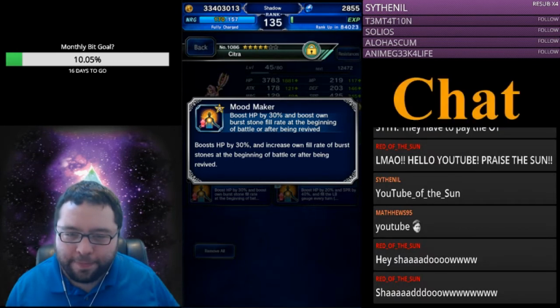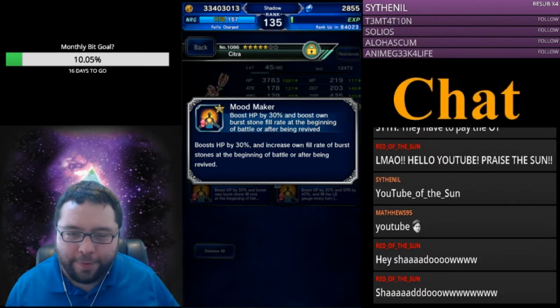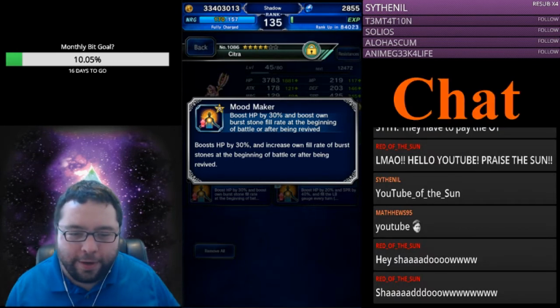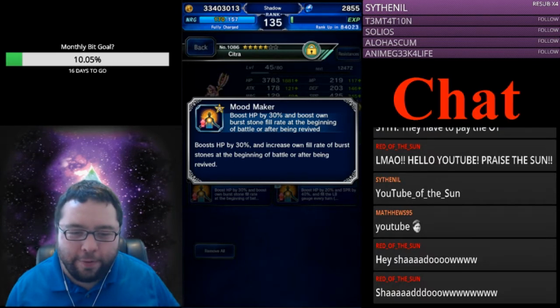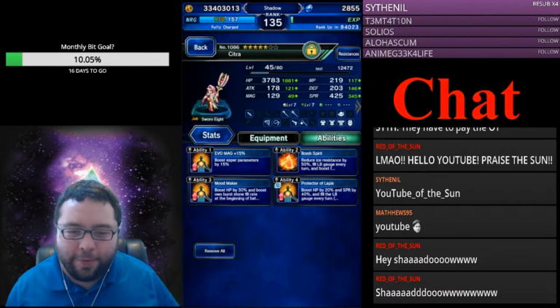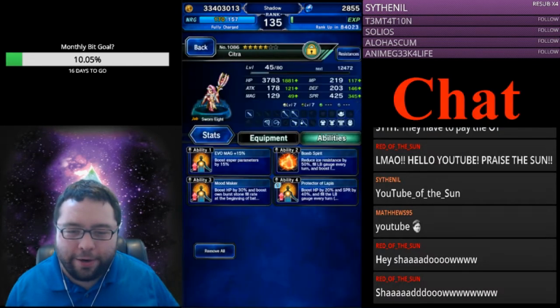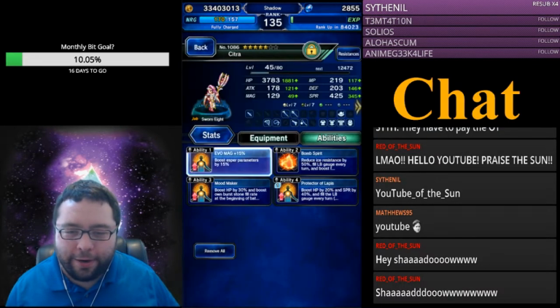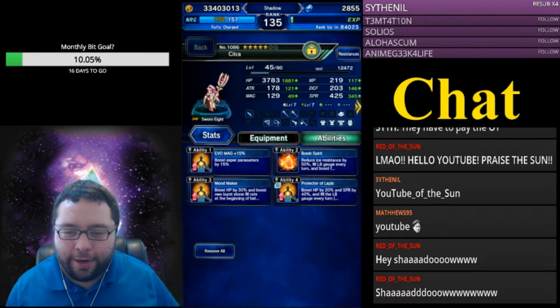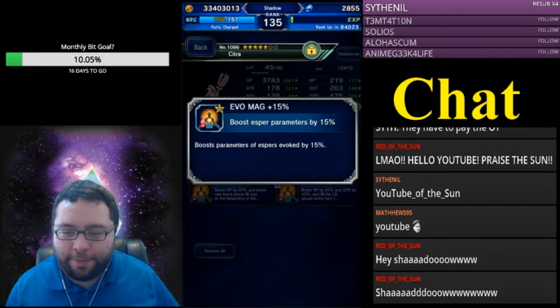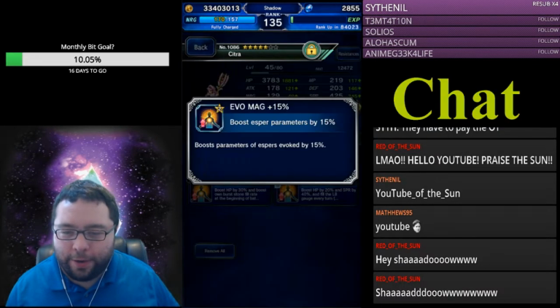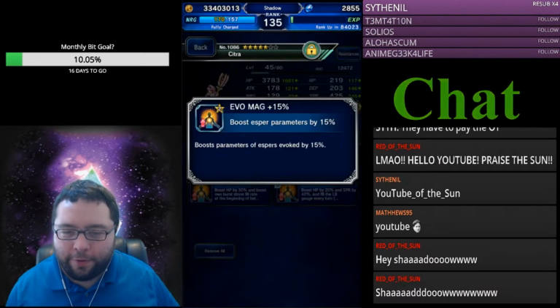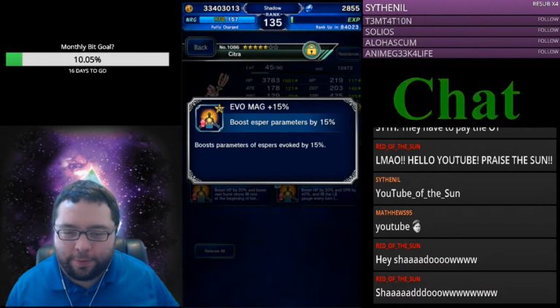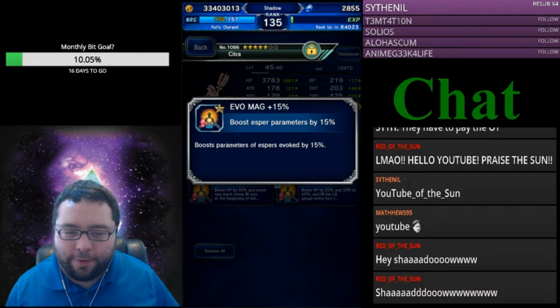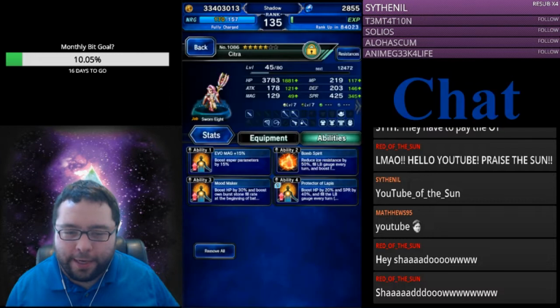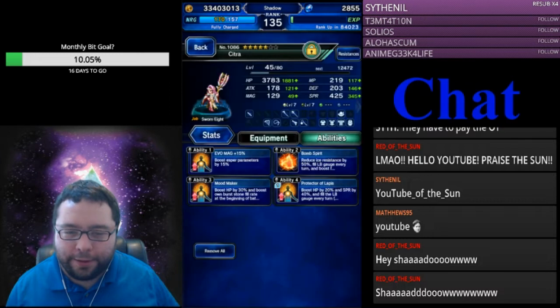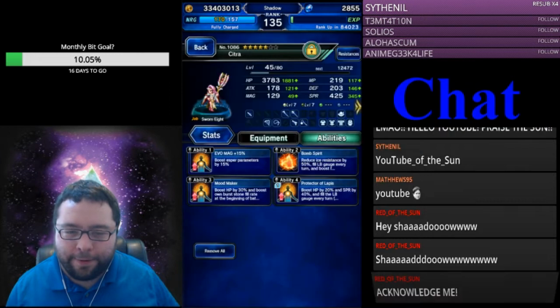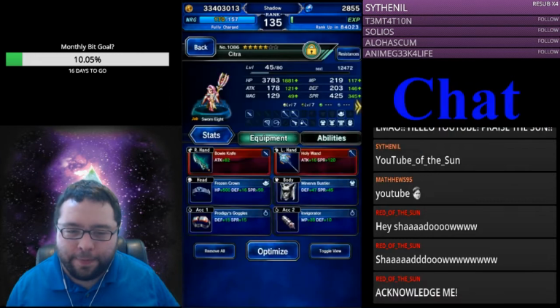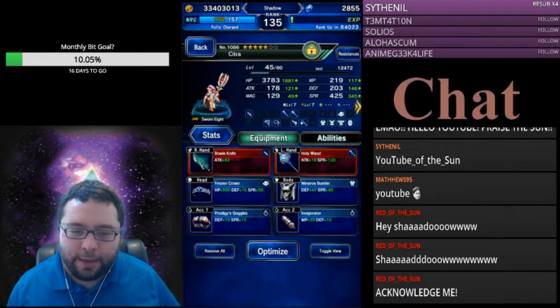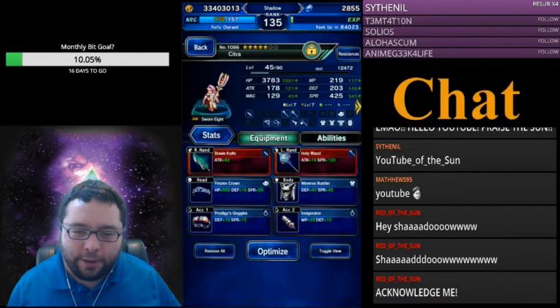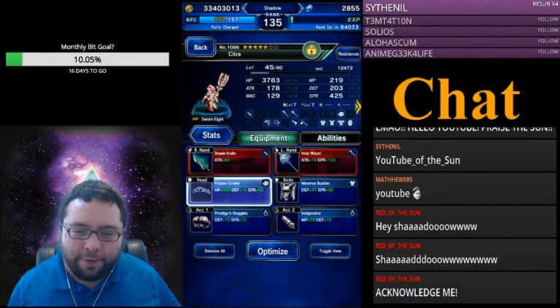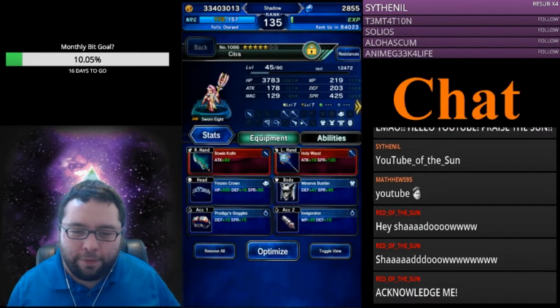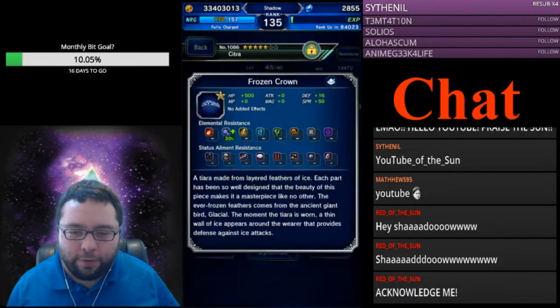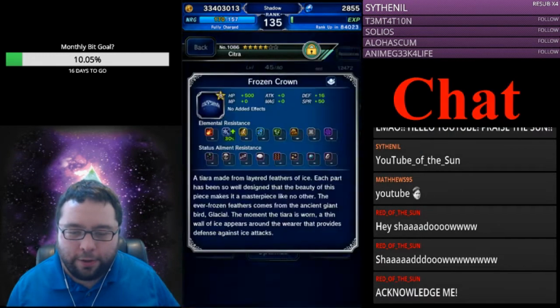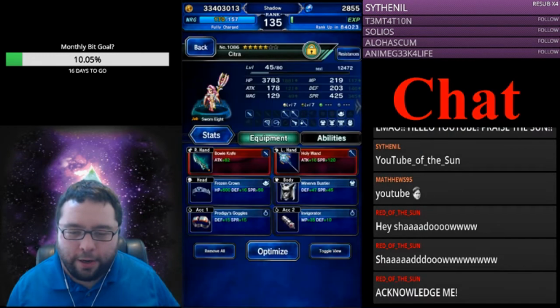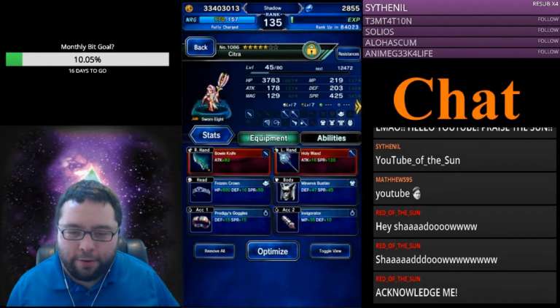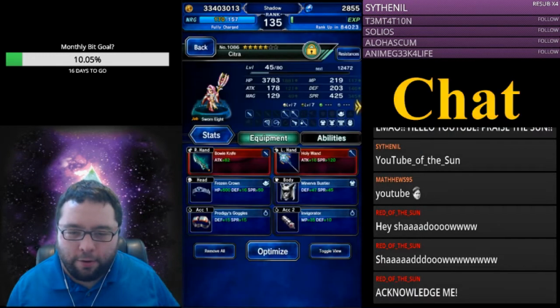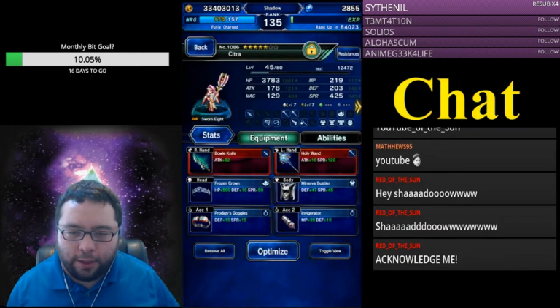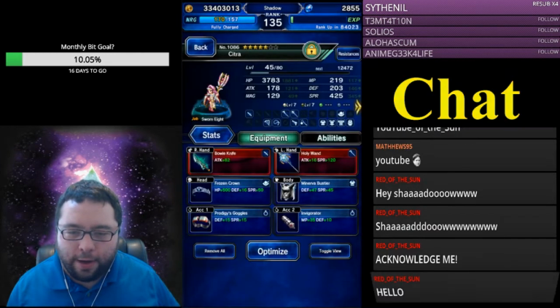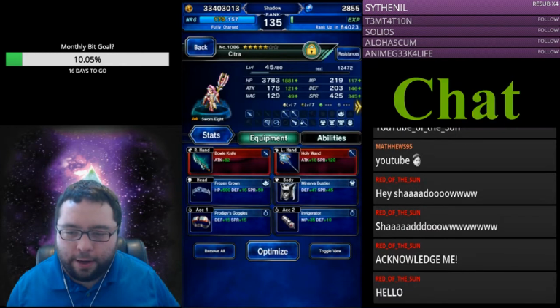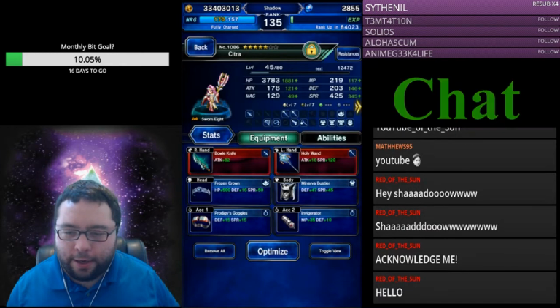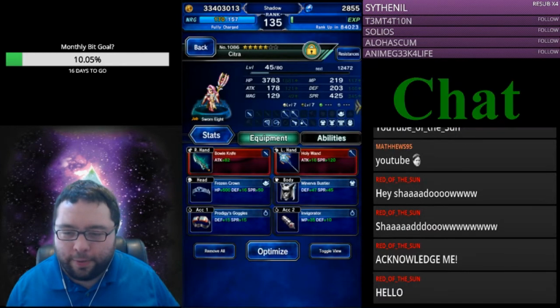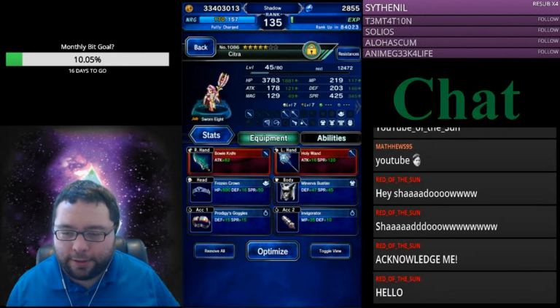We give her Mood Maker, and then we give her some Evo Magic. We just give her Frozen Crown, Holy One, and Minever Buster.